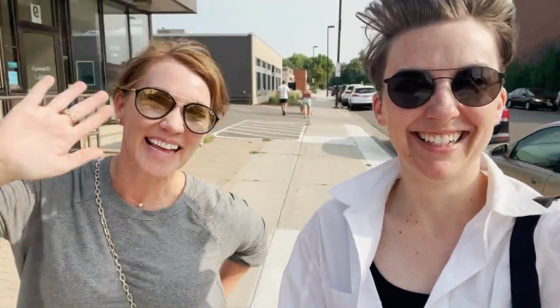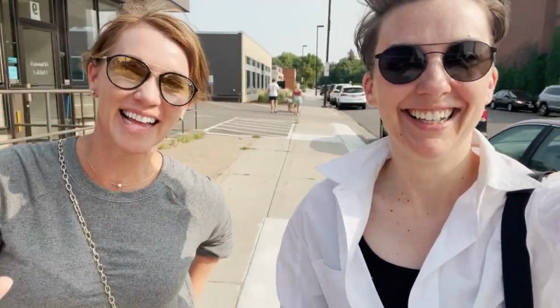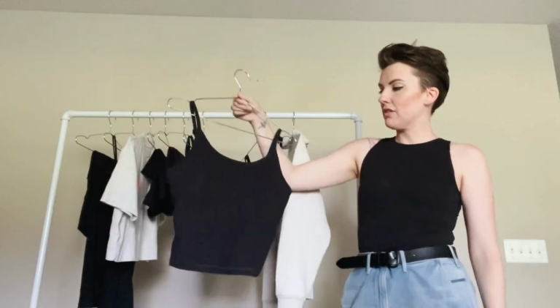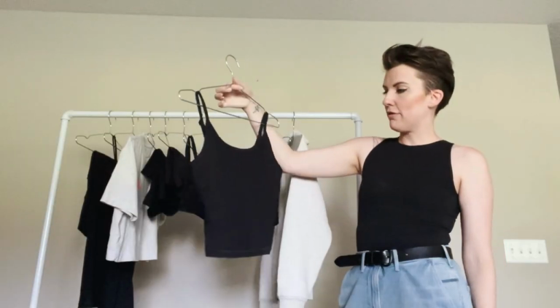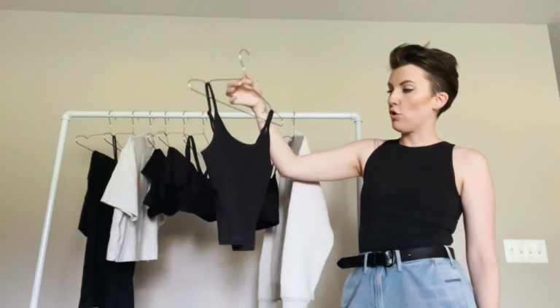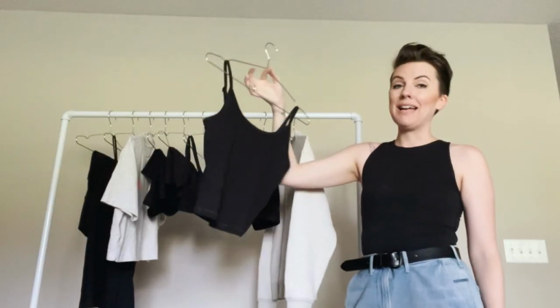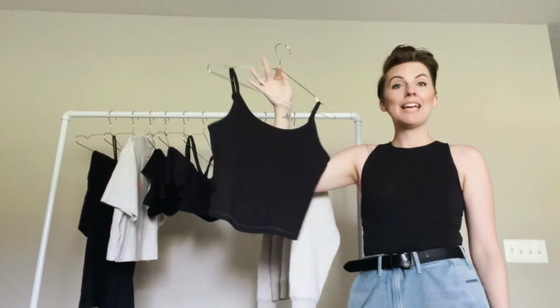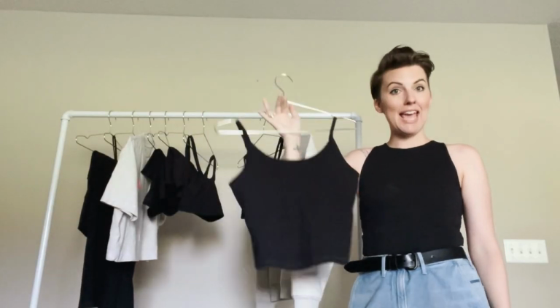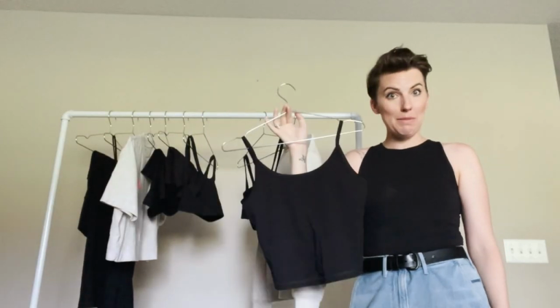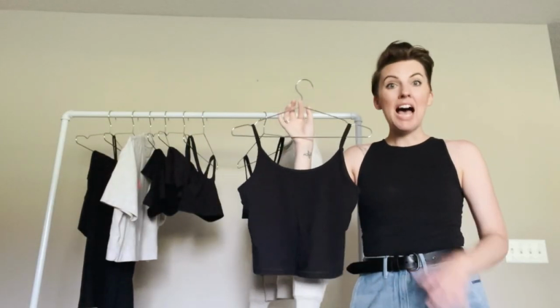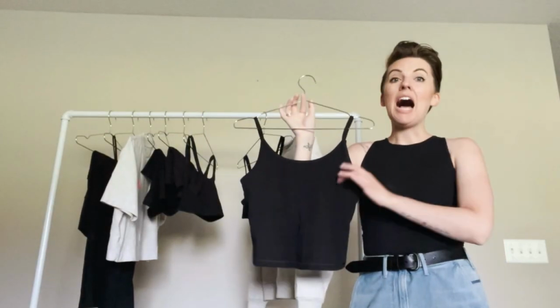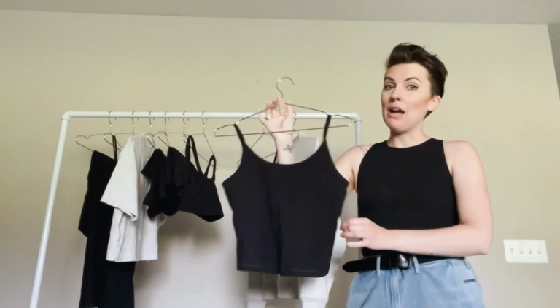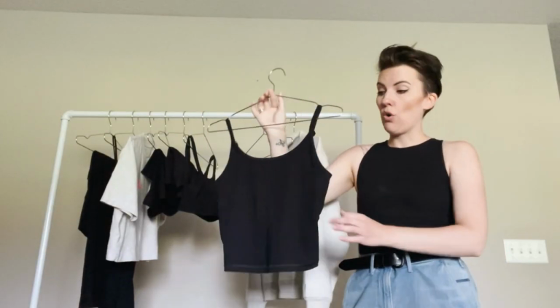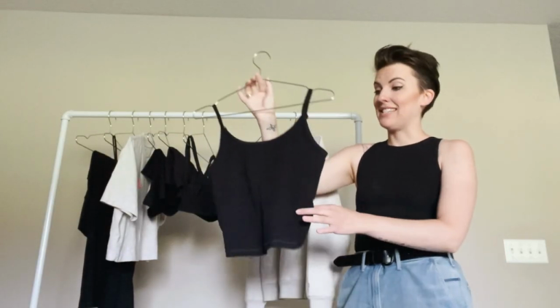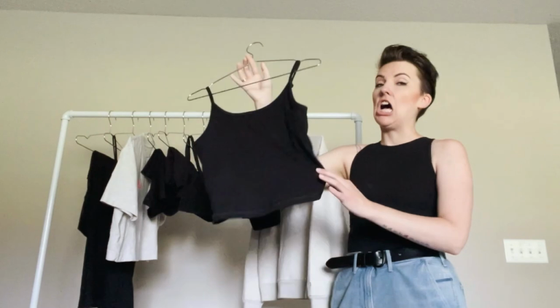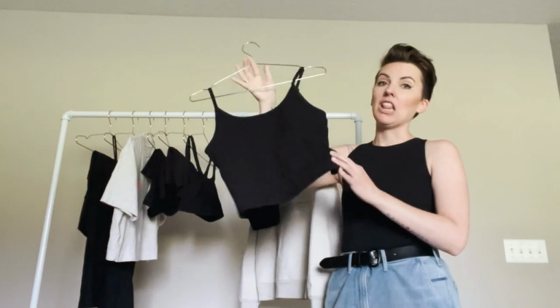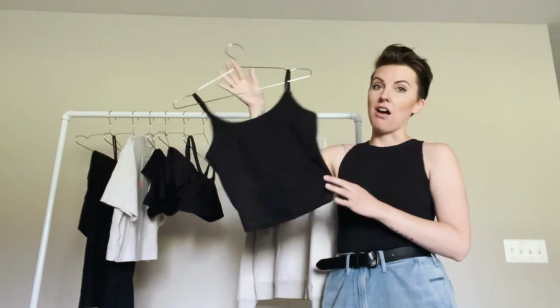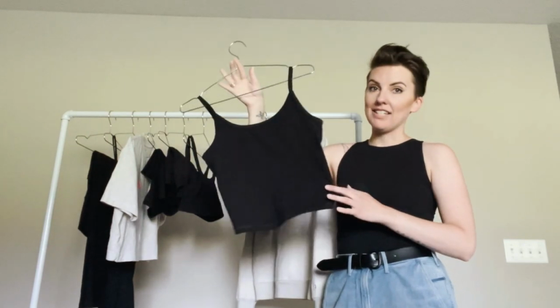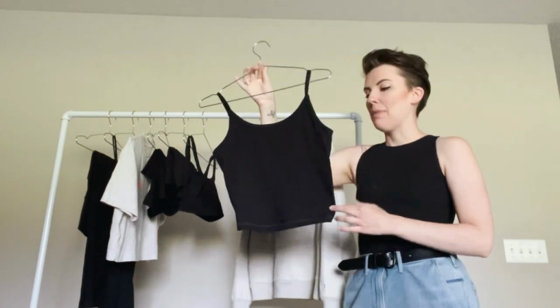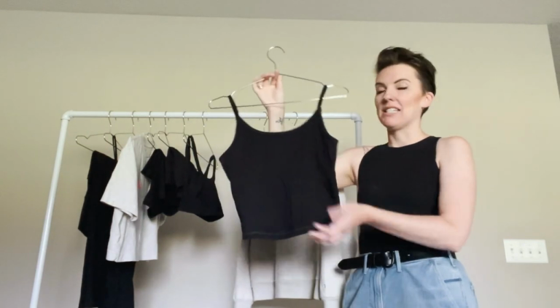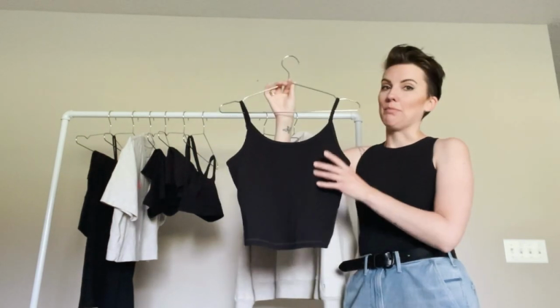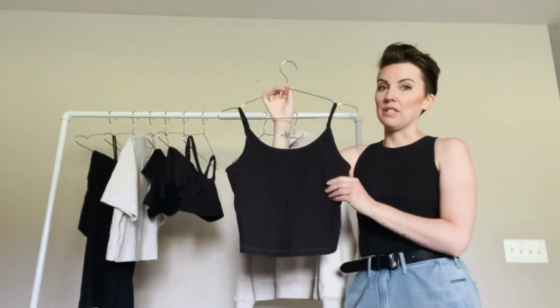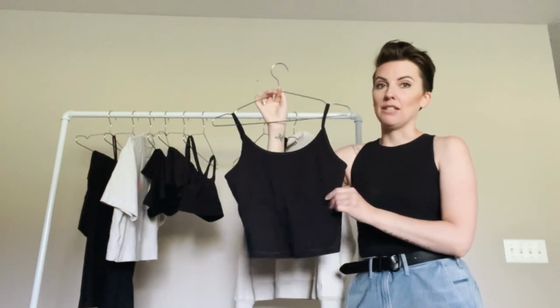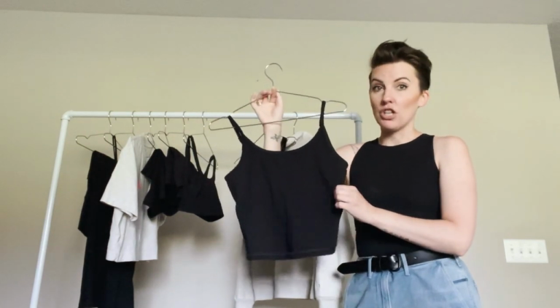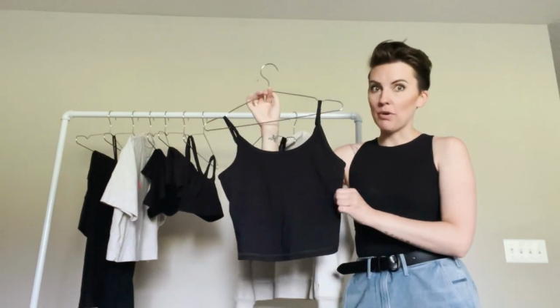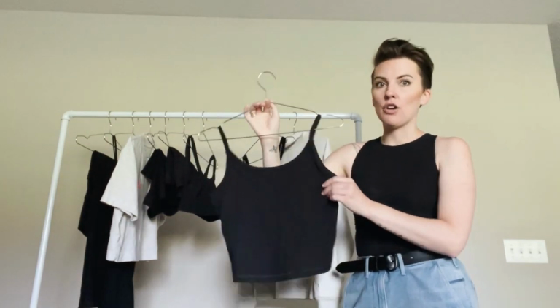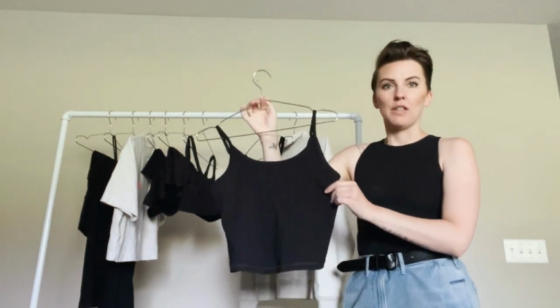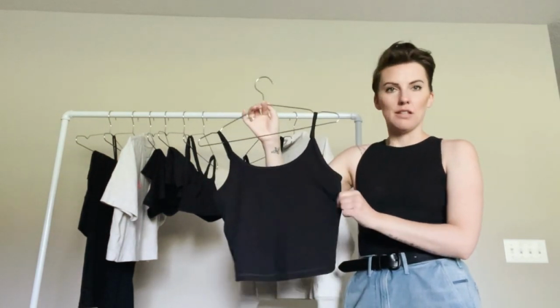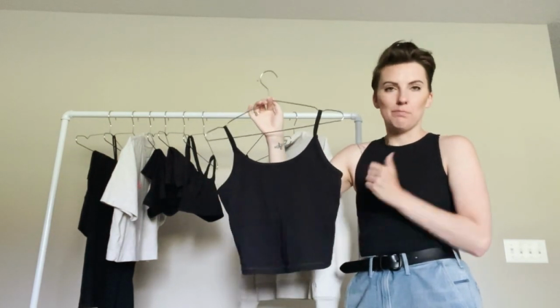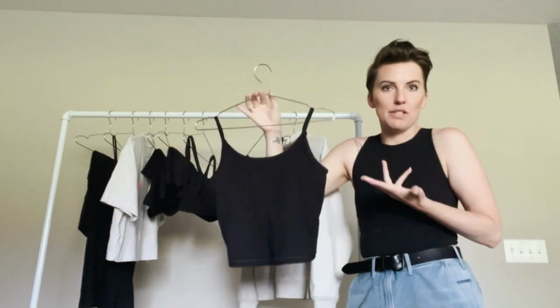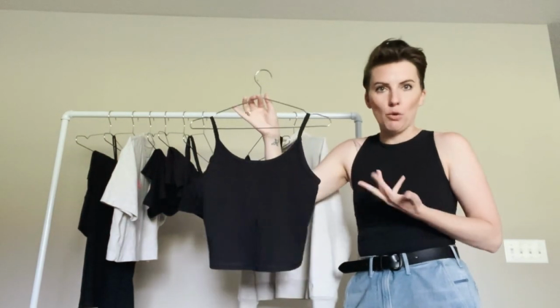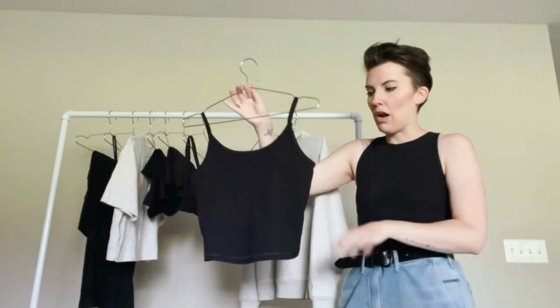The Everlane Perform cami — I wore this a lot because it's got the built-in shelf bra, or built-in sports bra.